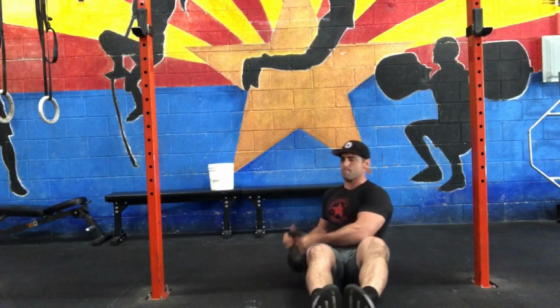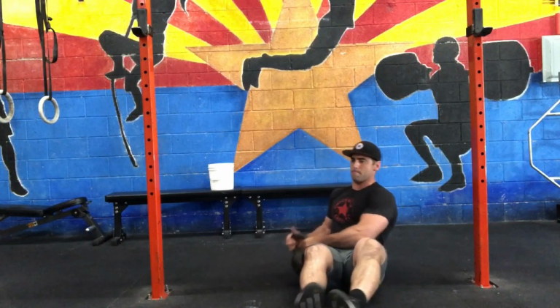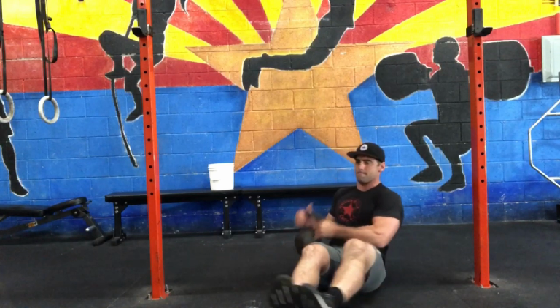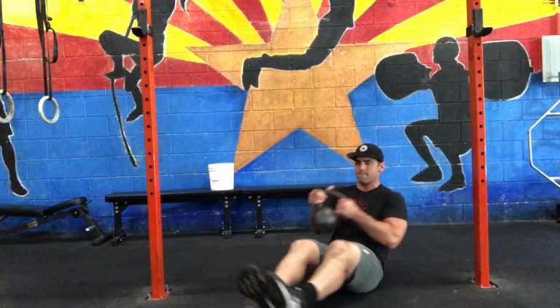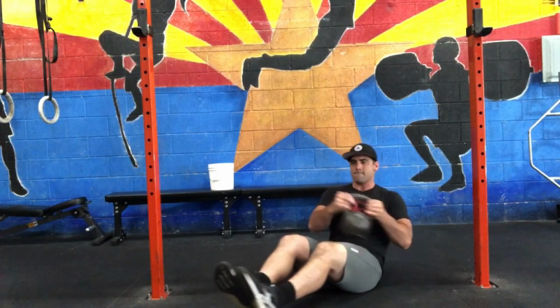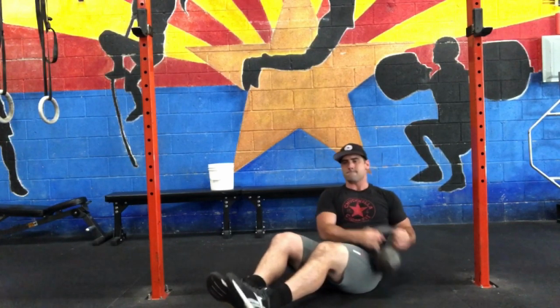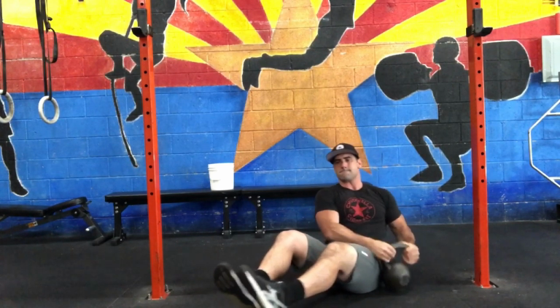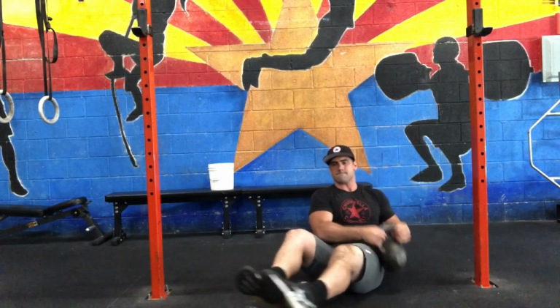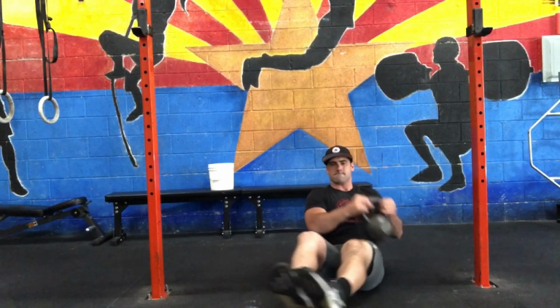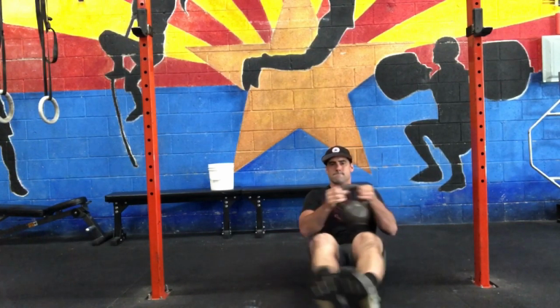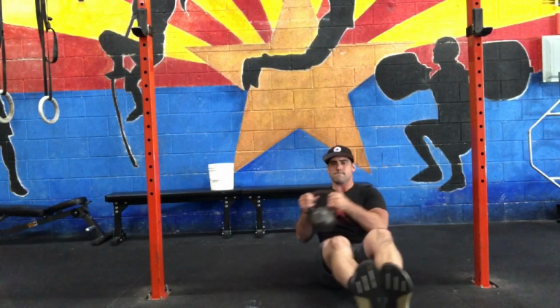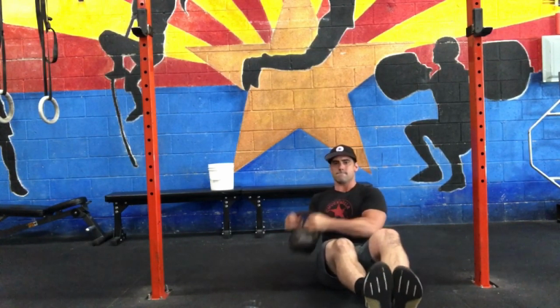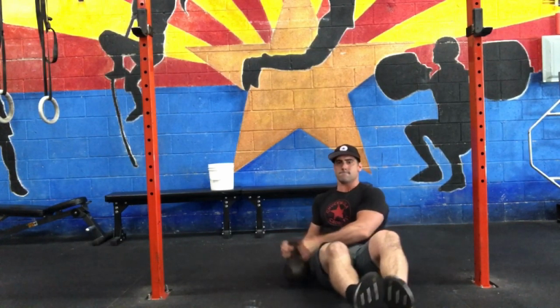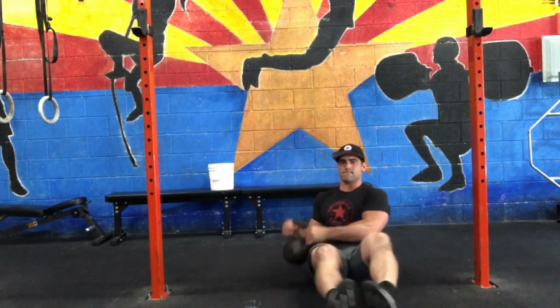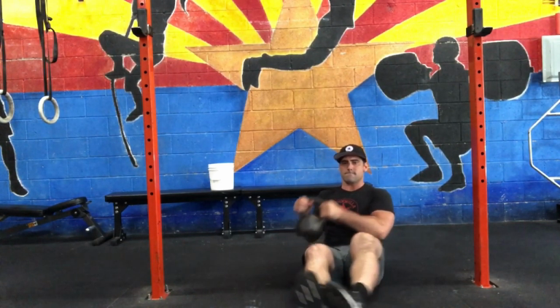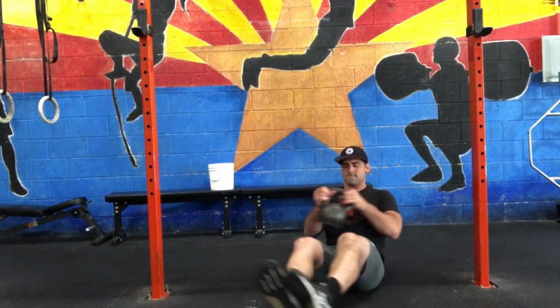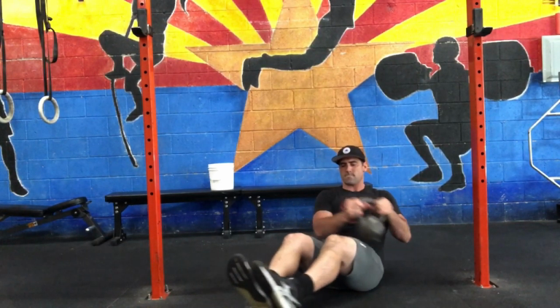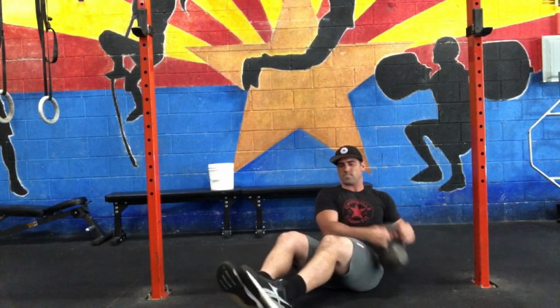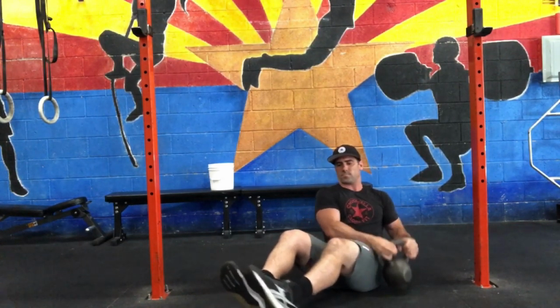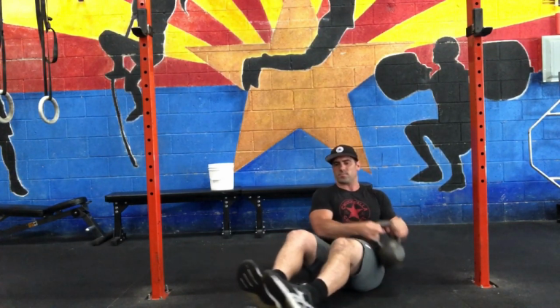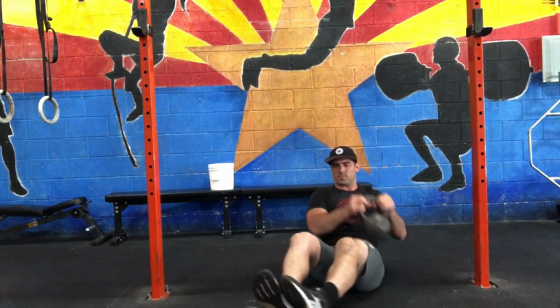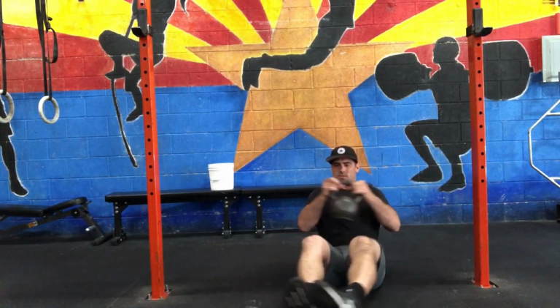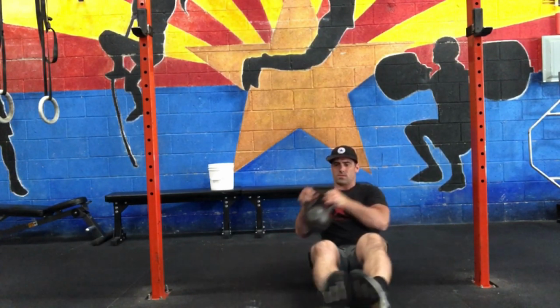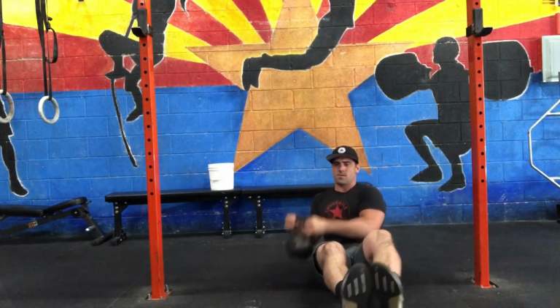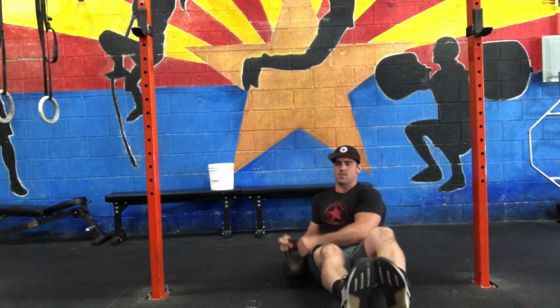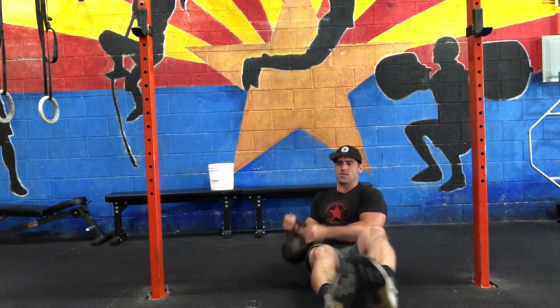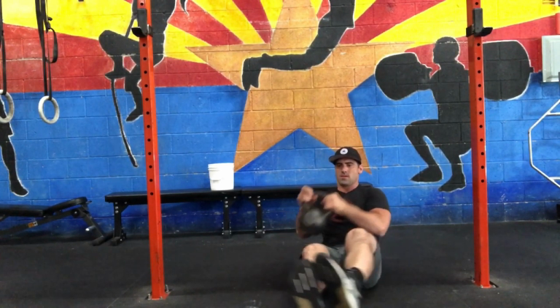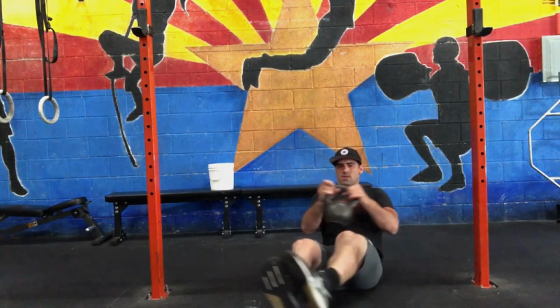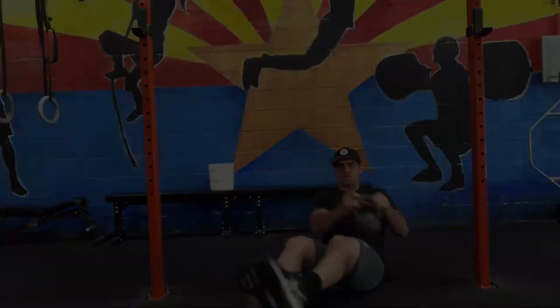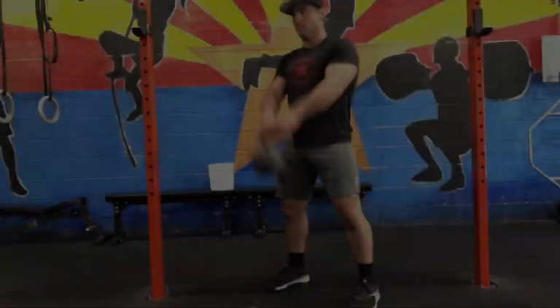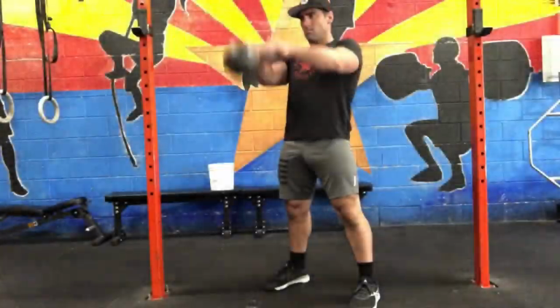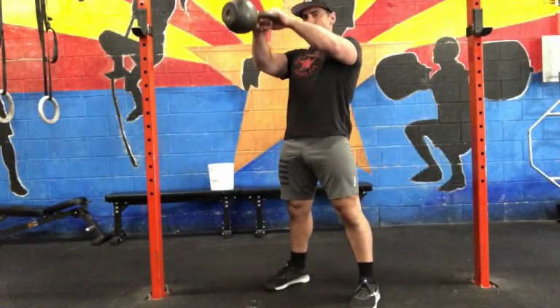We're going to begin with the Russian twist — 20 reps. Each touch to the side is a repetition.